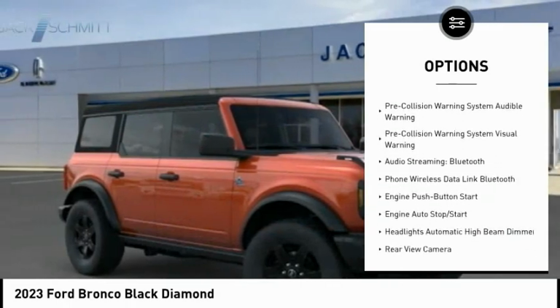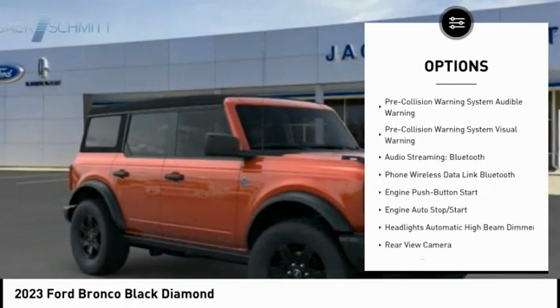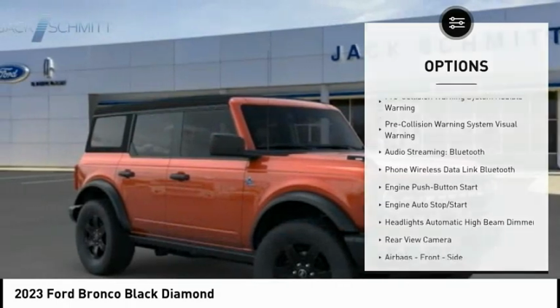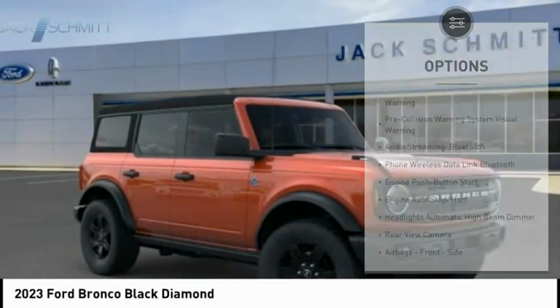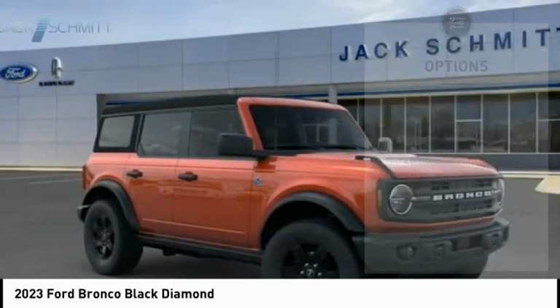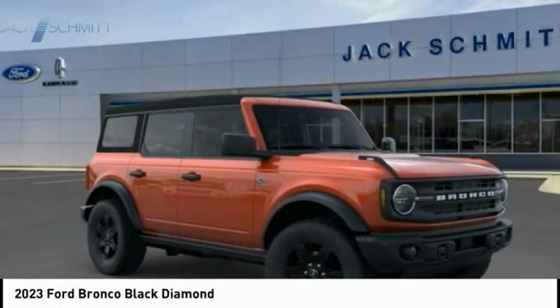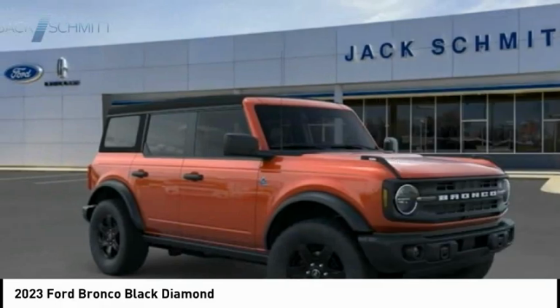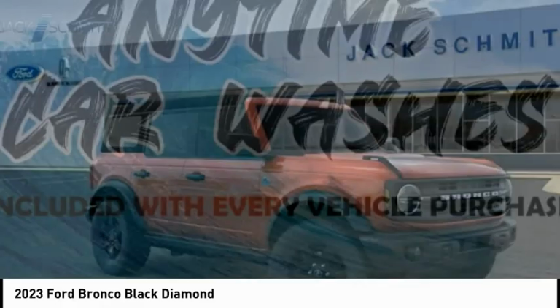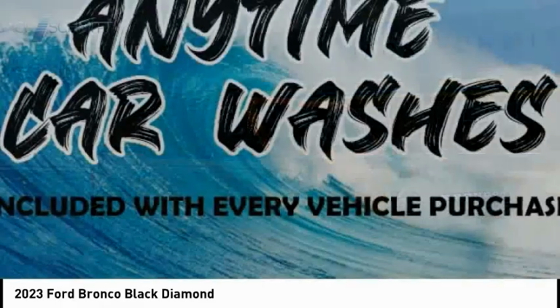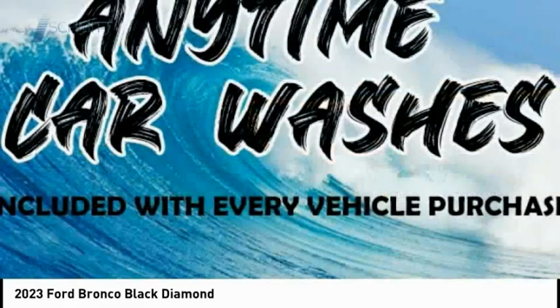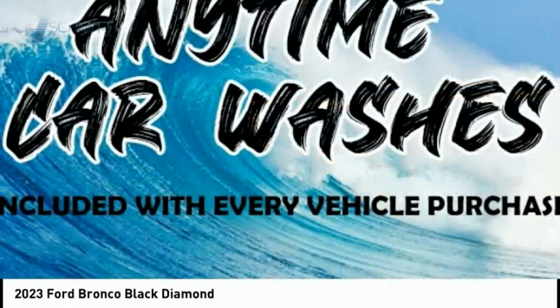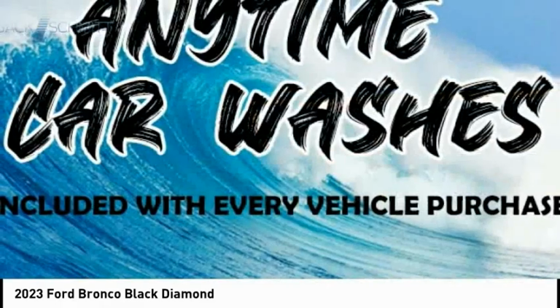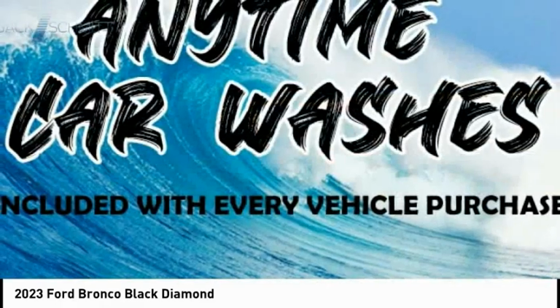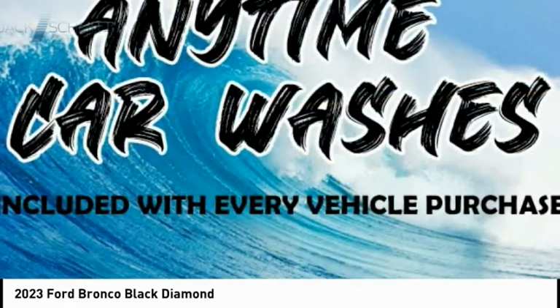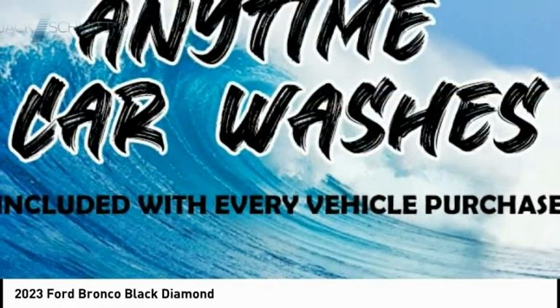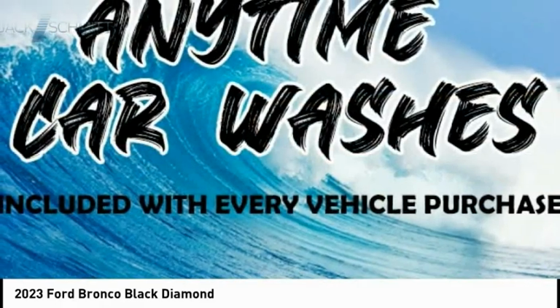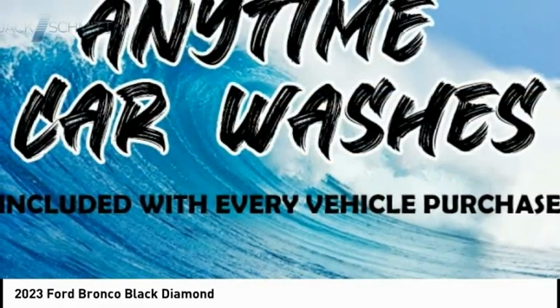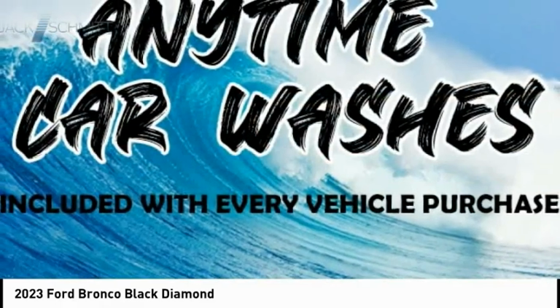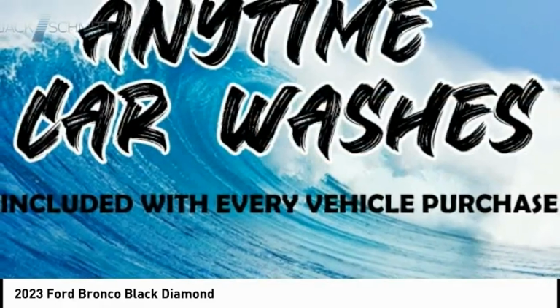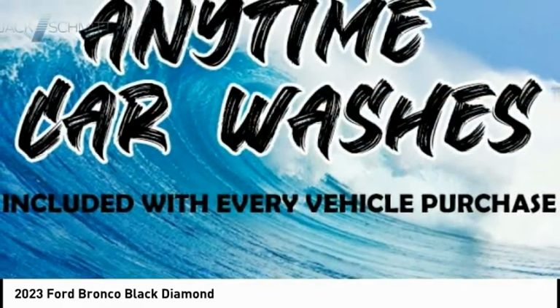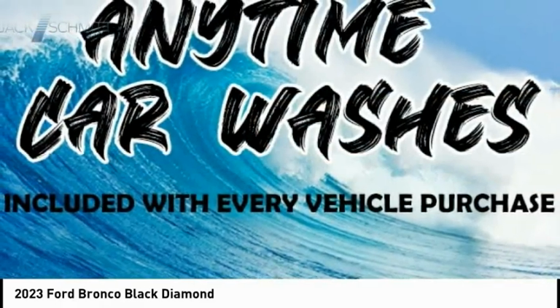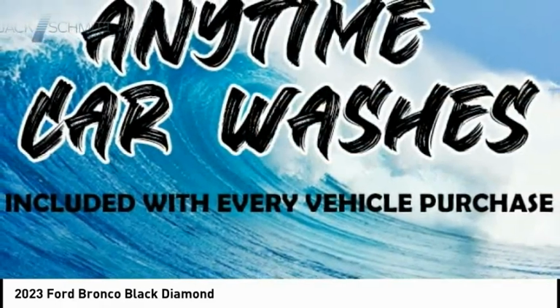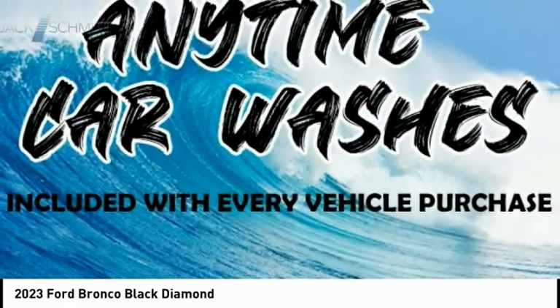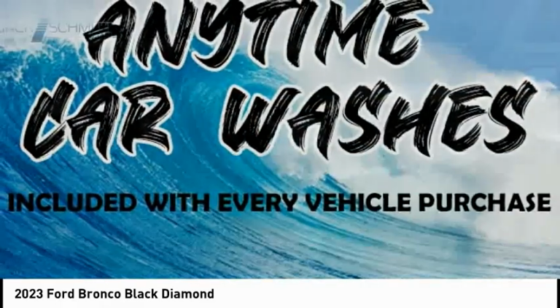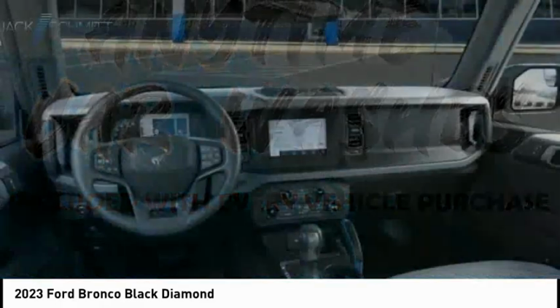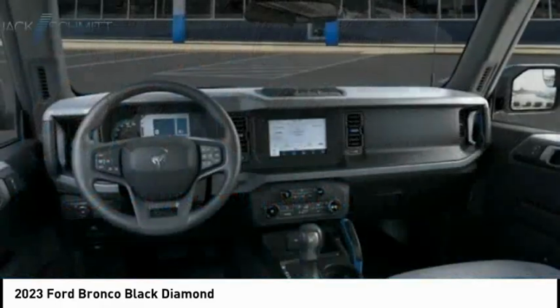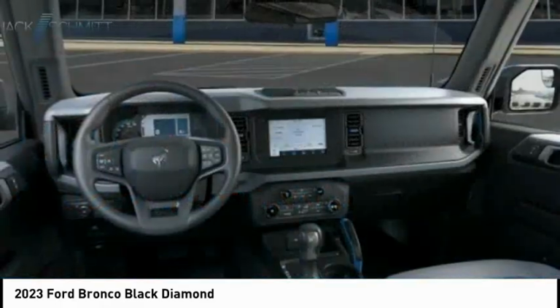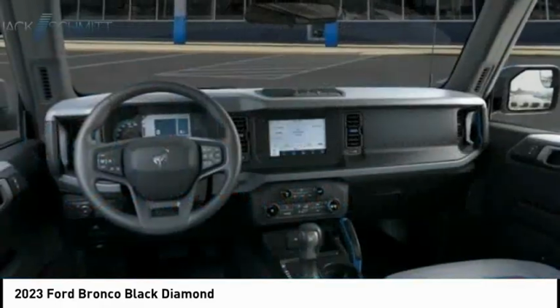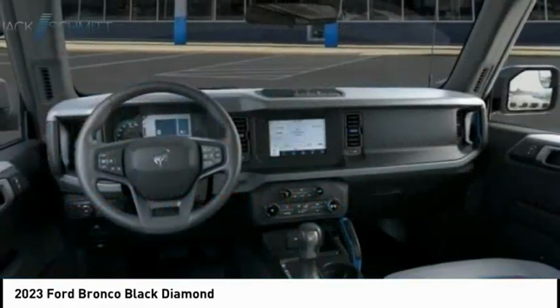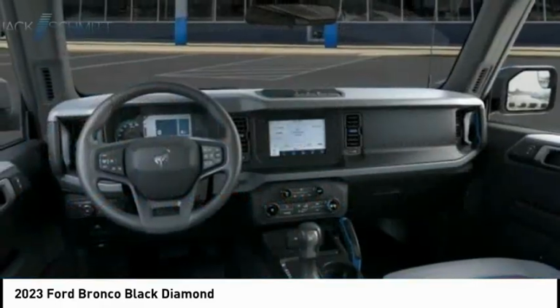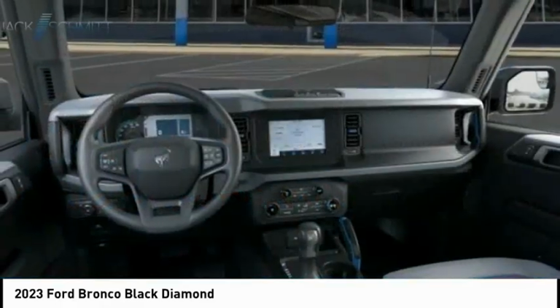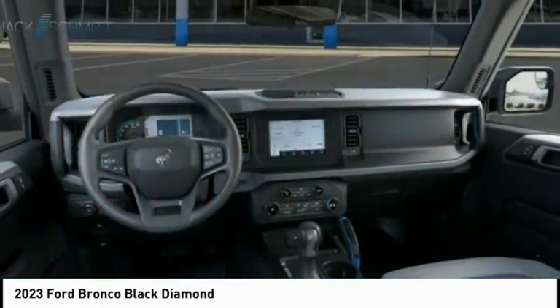Stability control, roll stability control, daytime running lights, braking assist, power brakes.